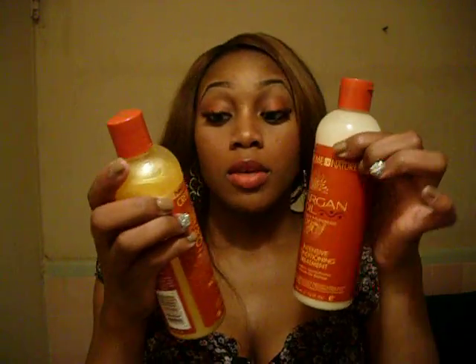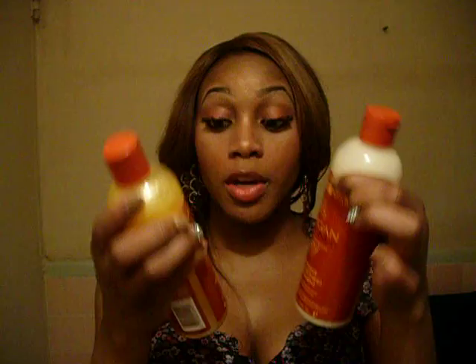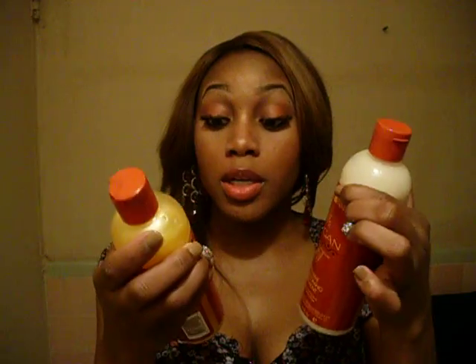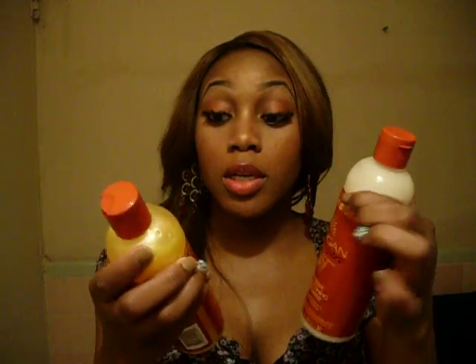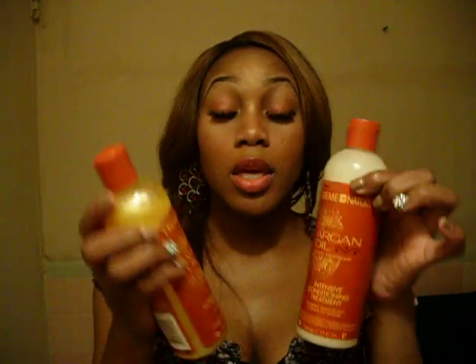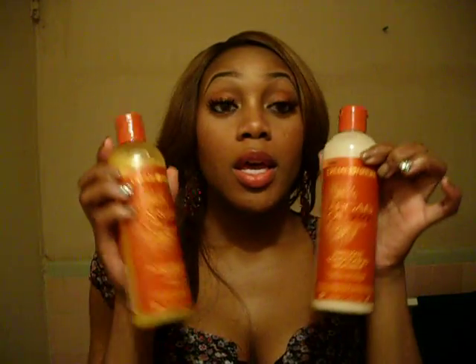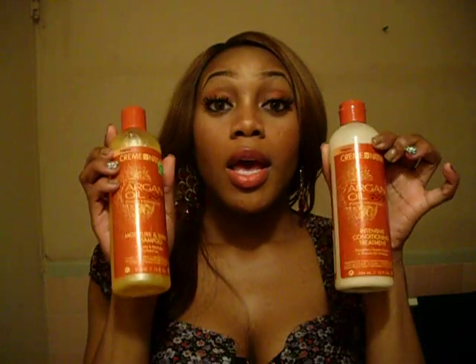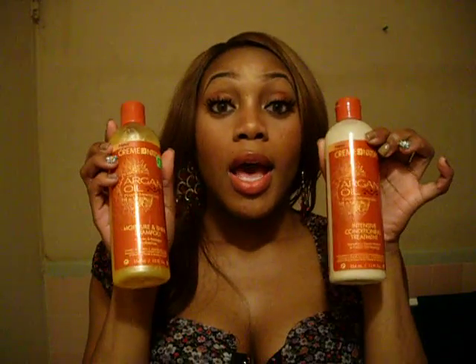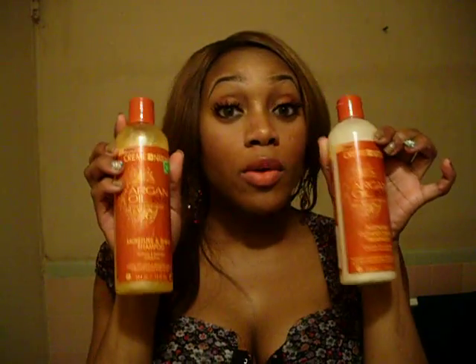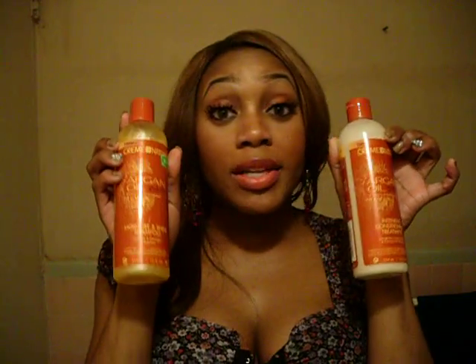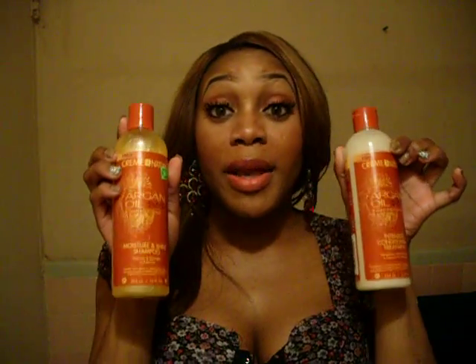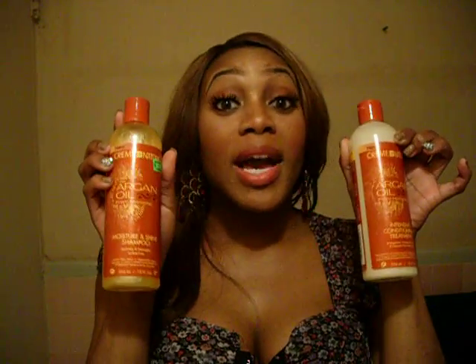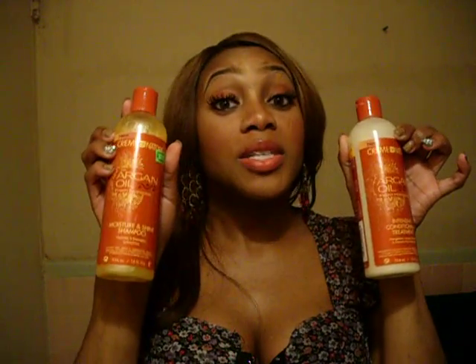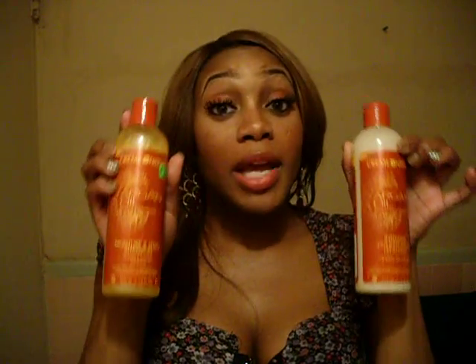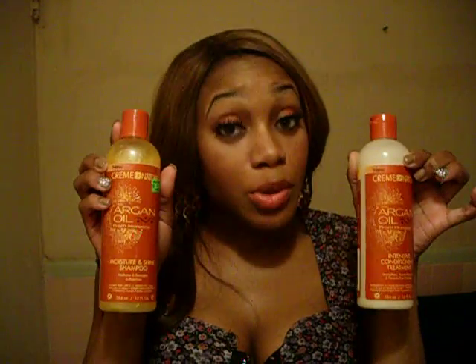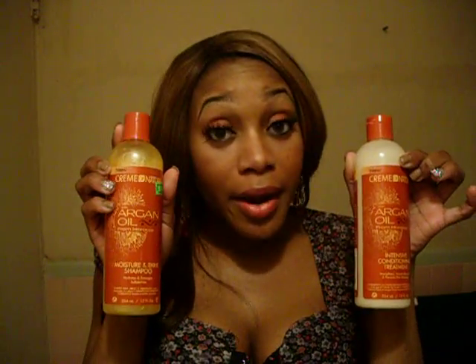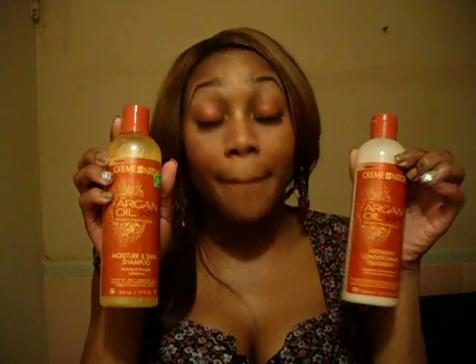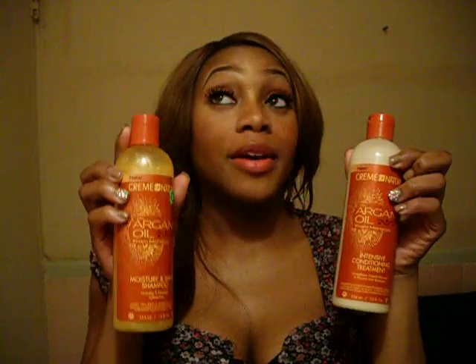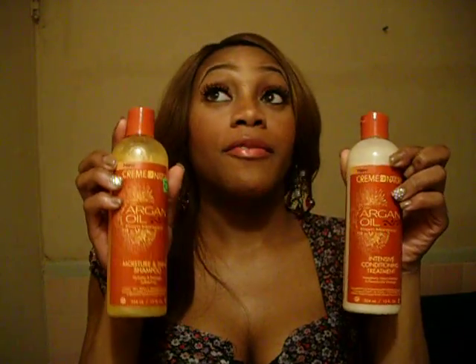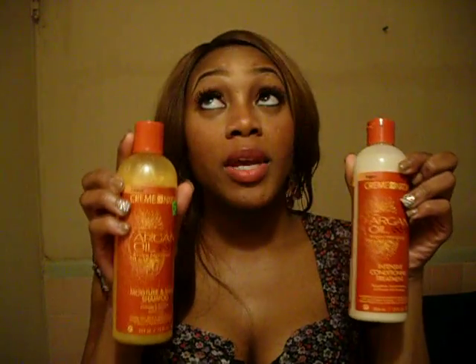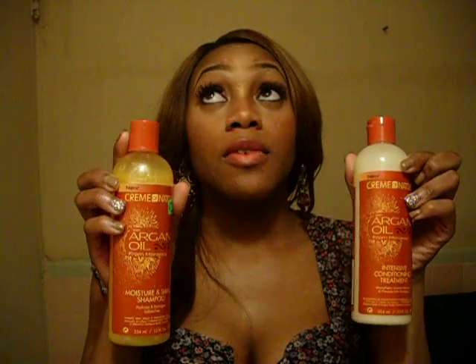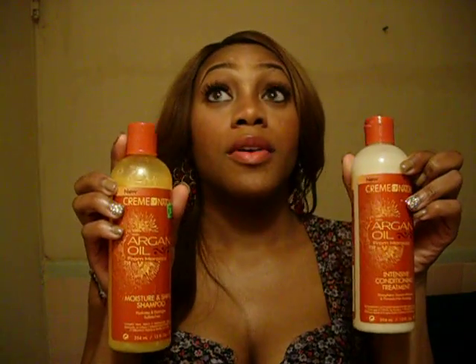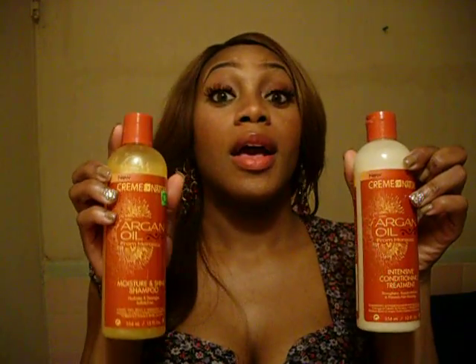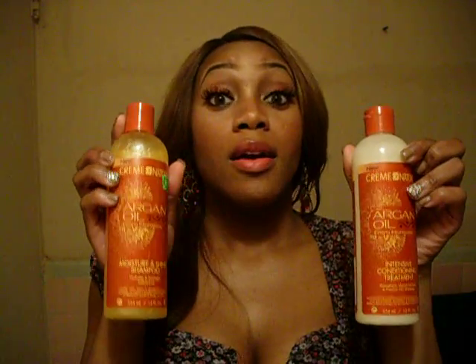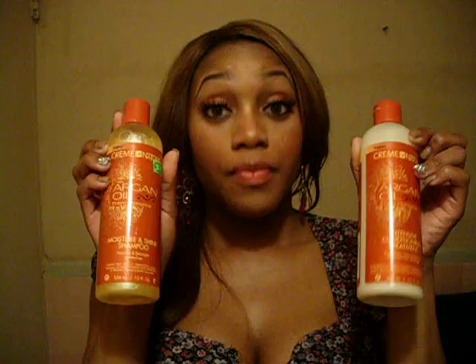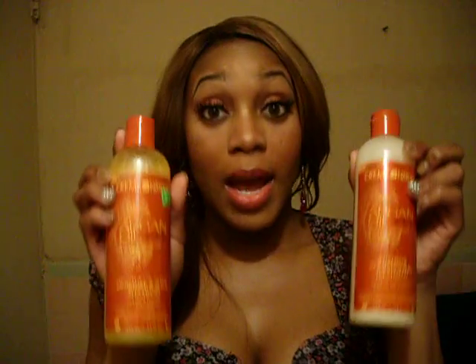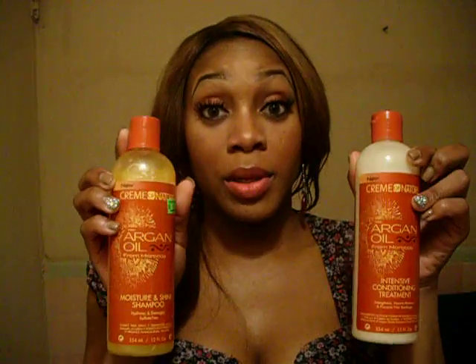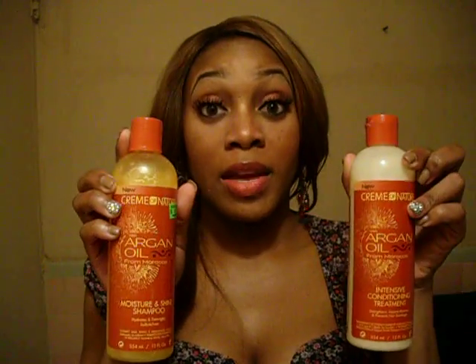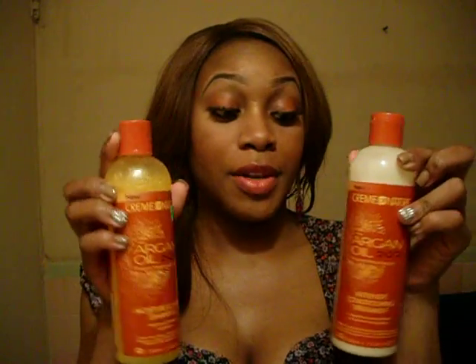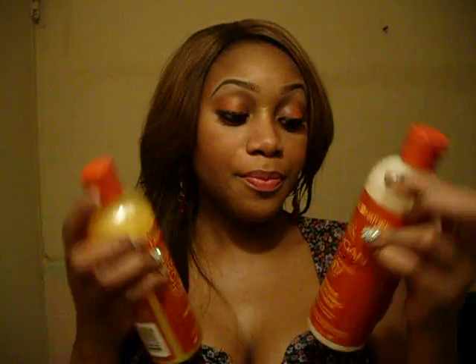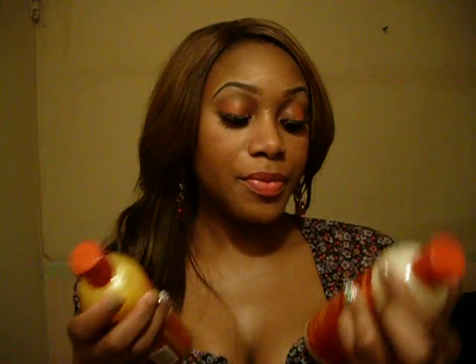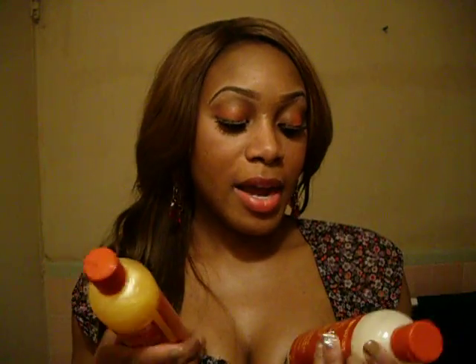Very good. I can only imagine how it is on natural hair, but for weave, I'm really loving it.